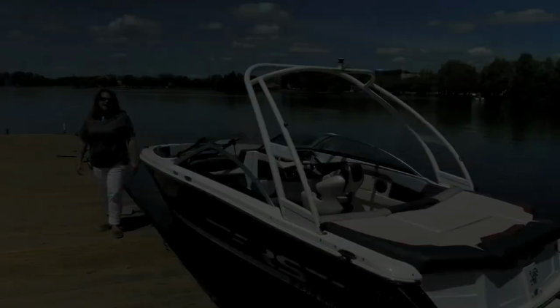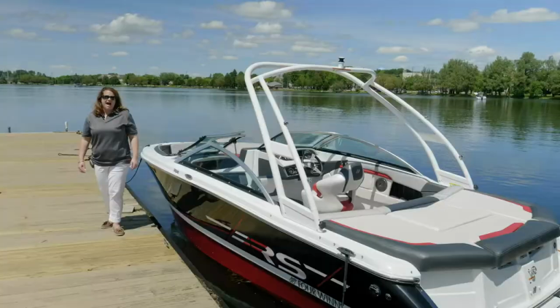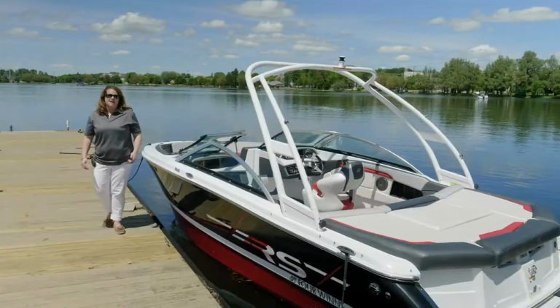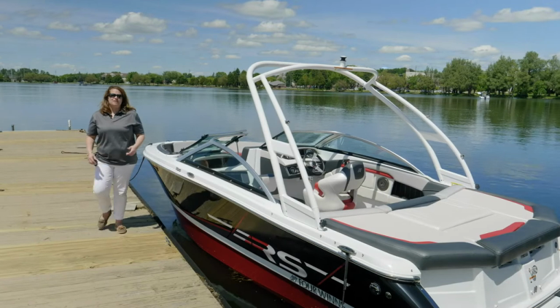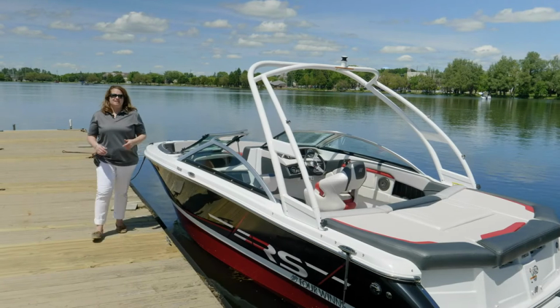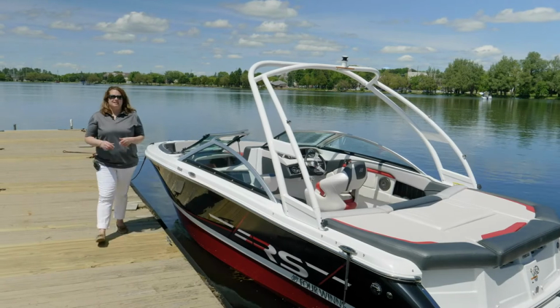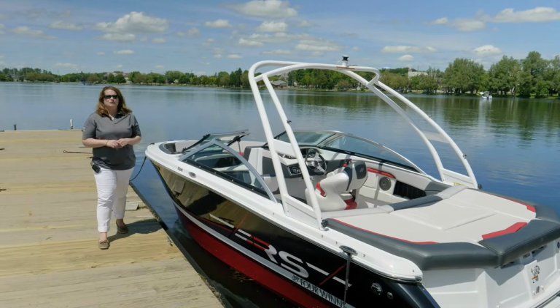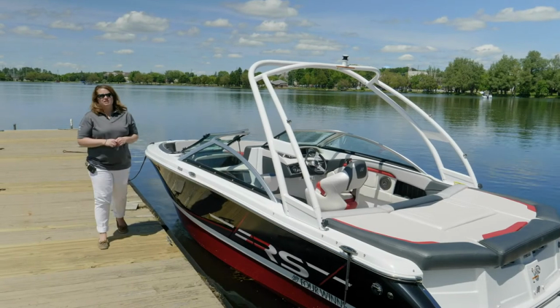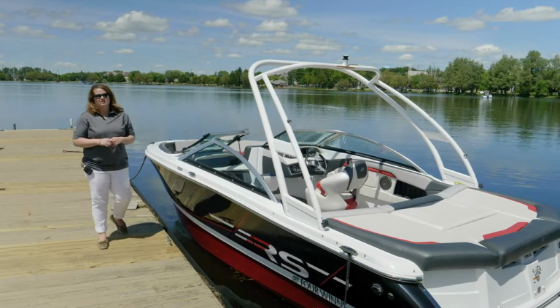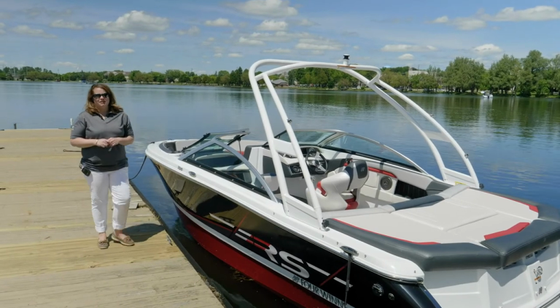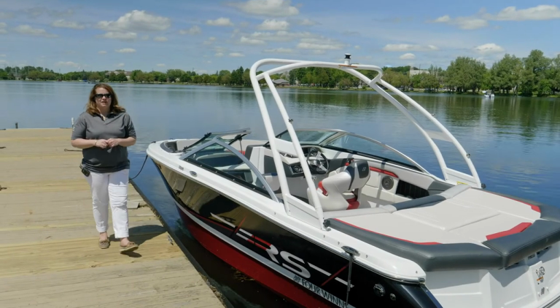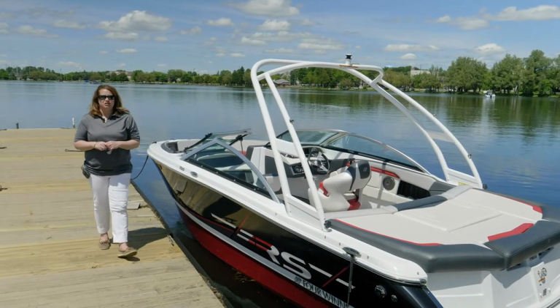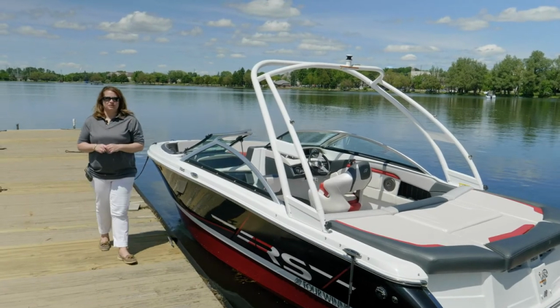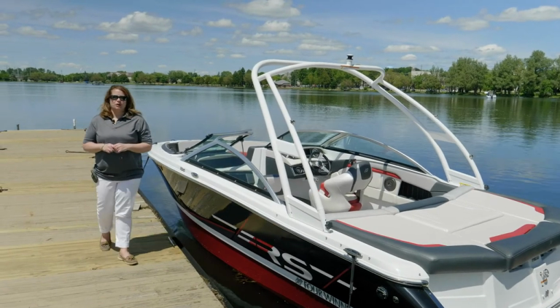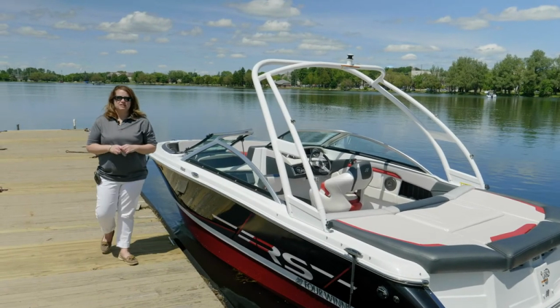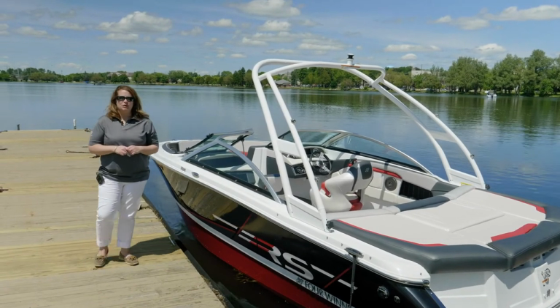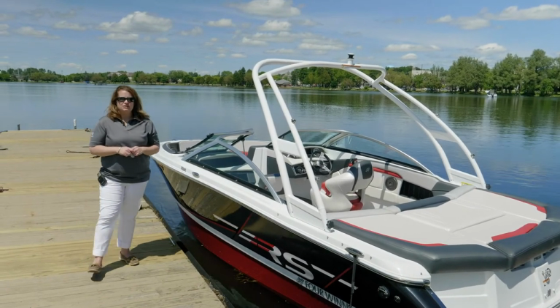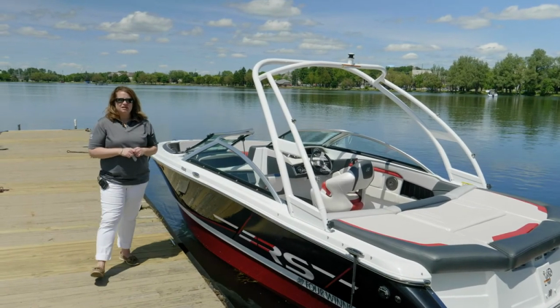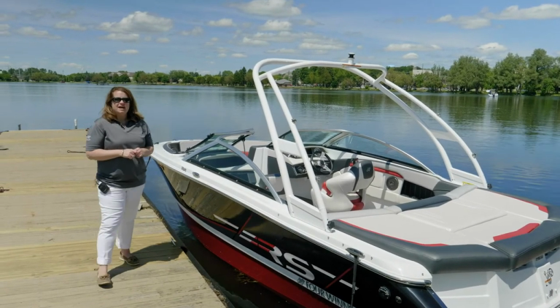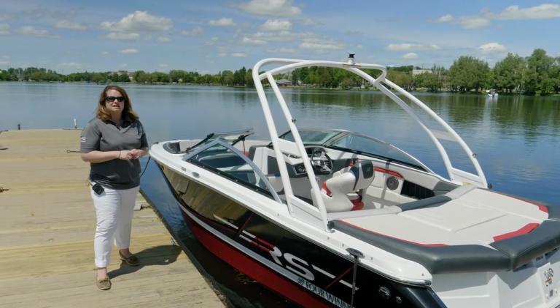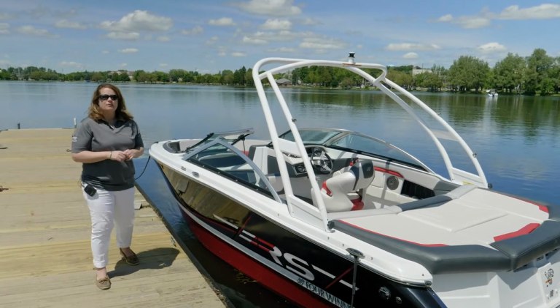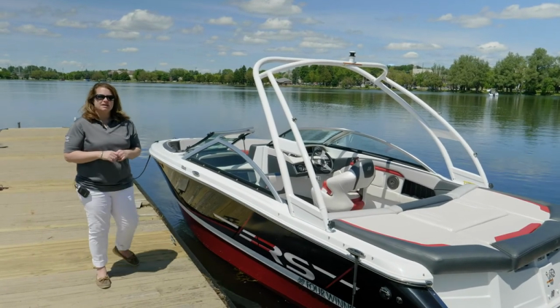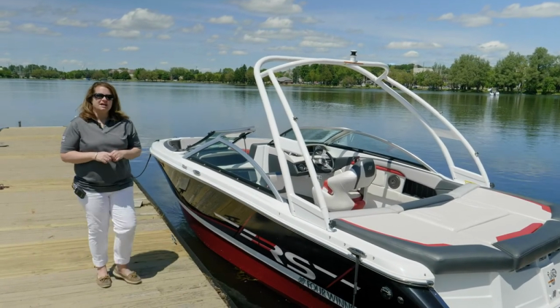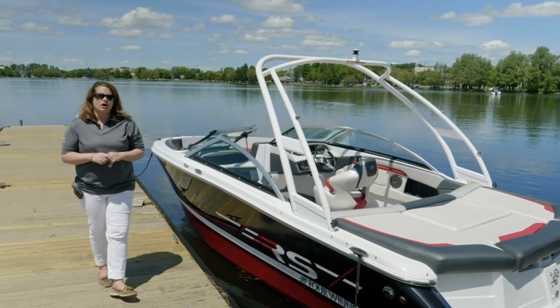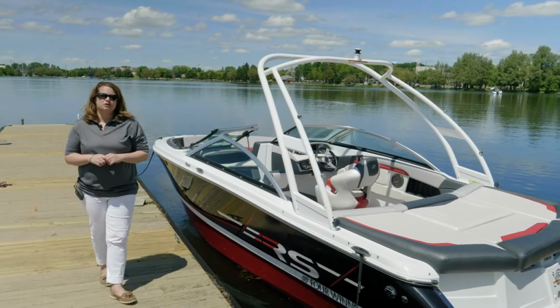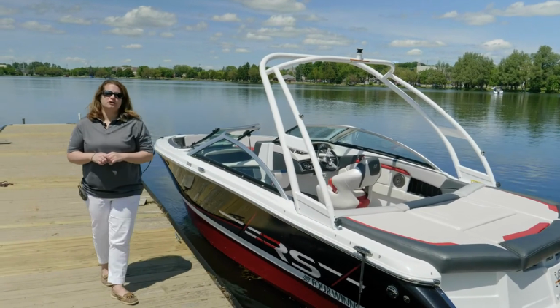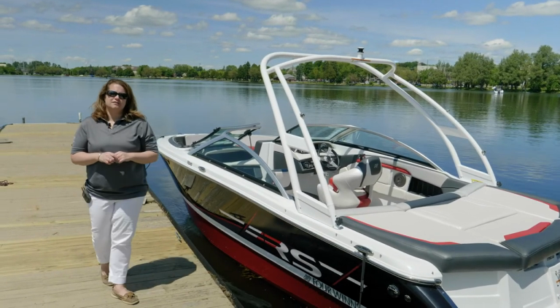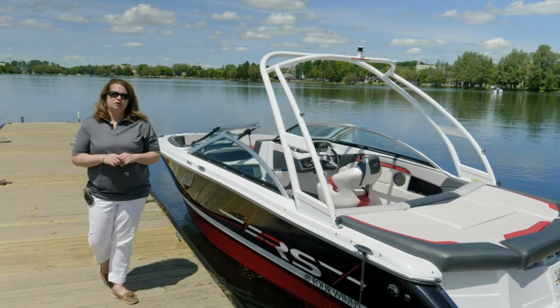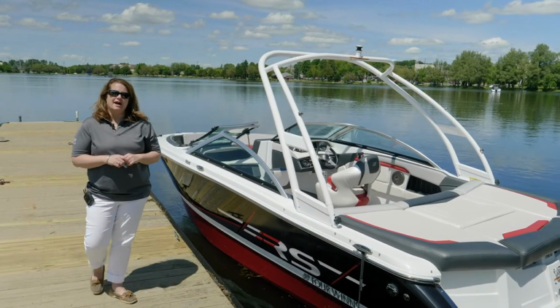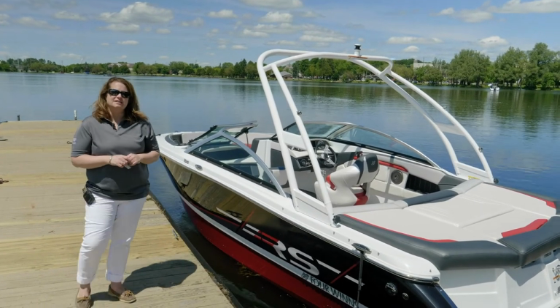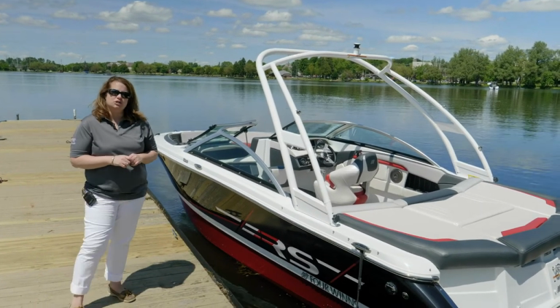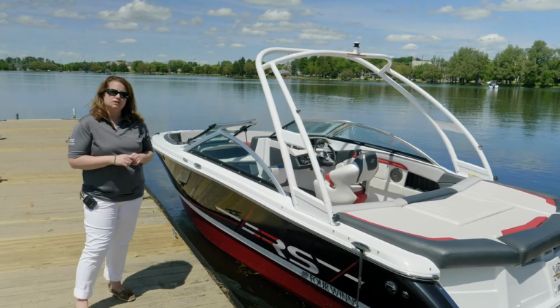Hi, I'm Kenda Kinard, Regional Sales Manager with 4Winds Boats, and today we're going to take a walkthrough of the Horizon 210.